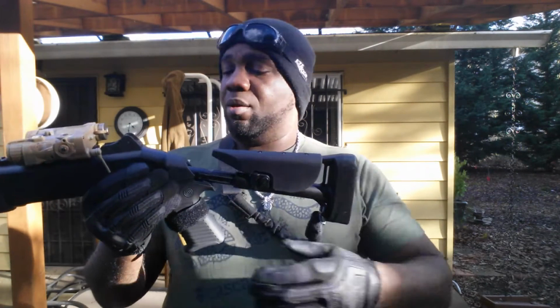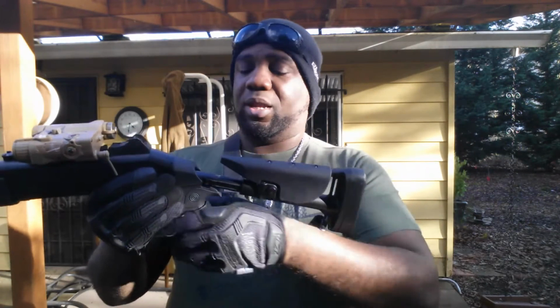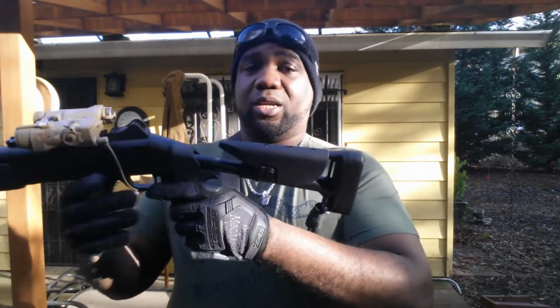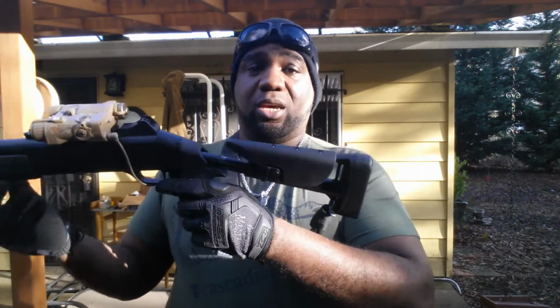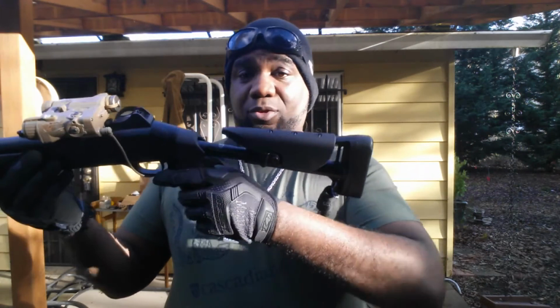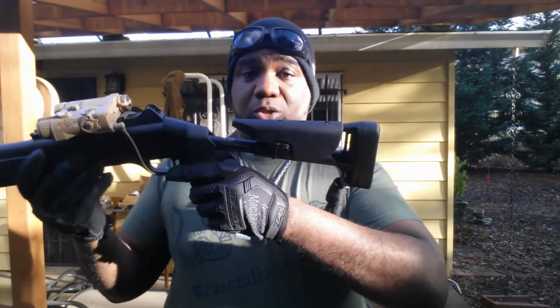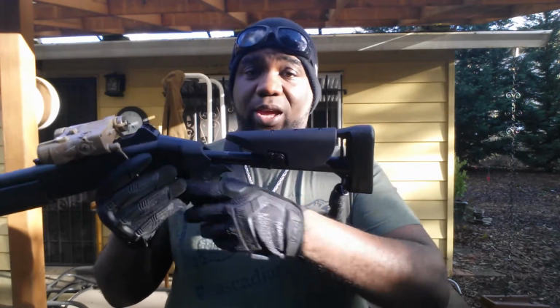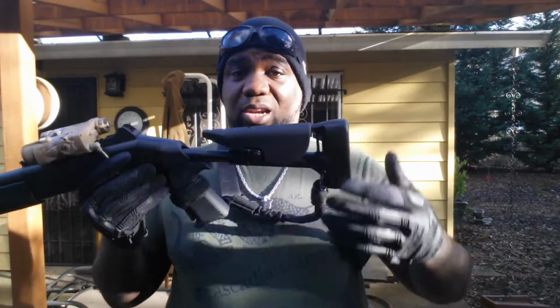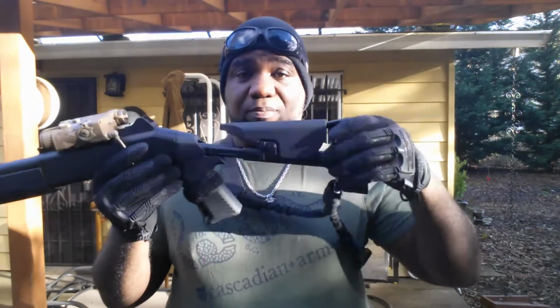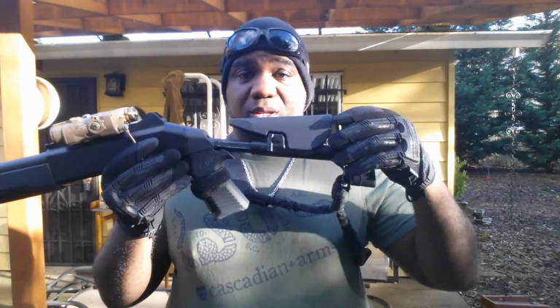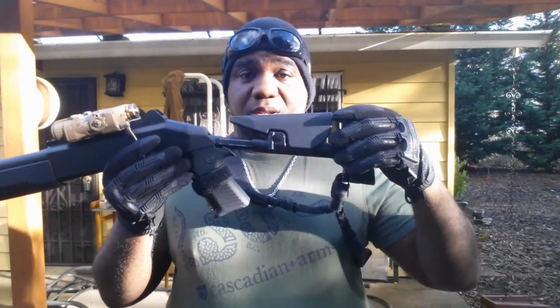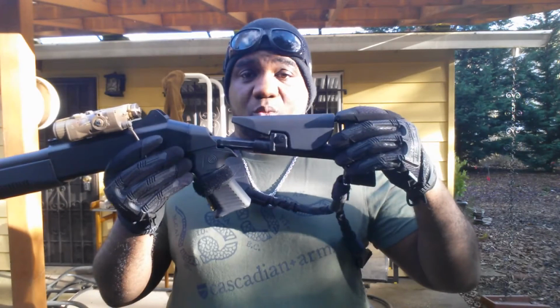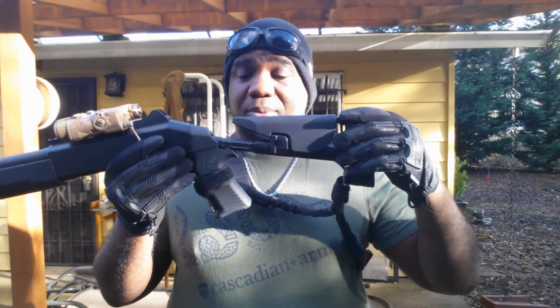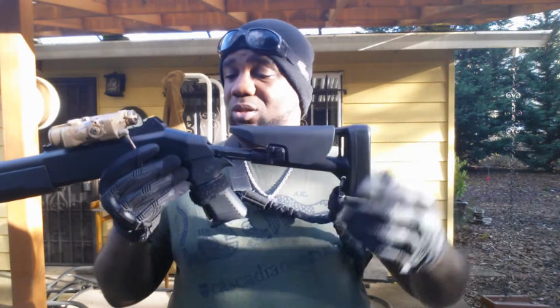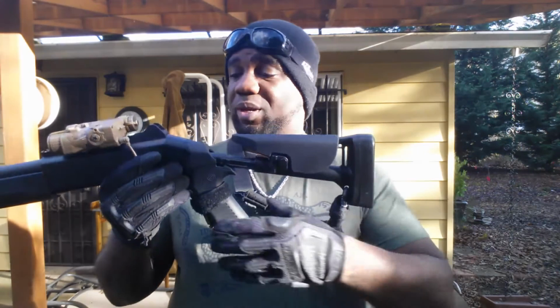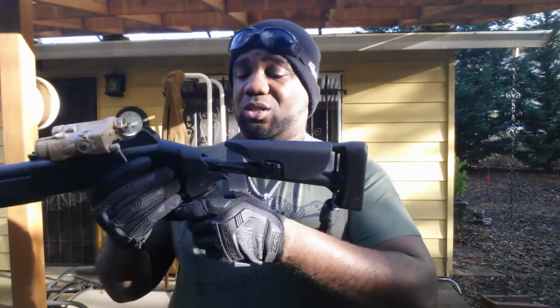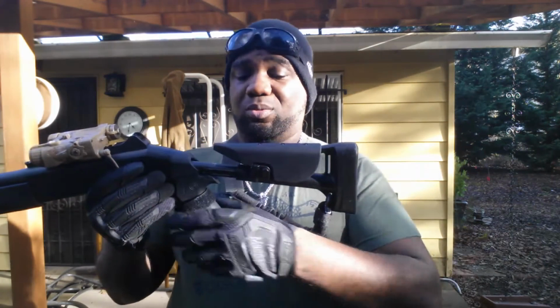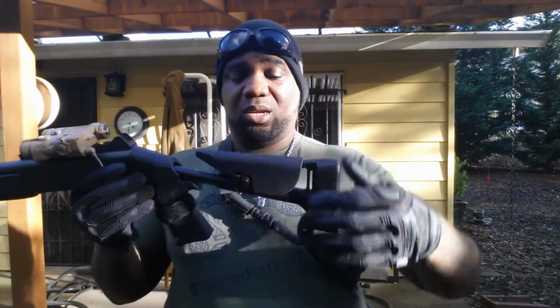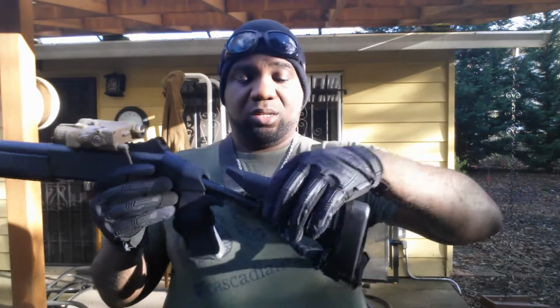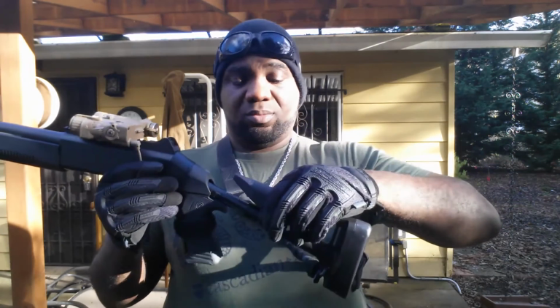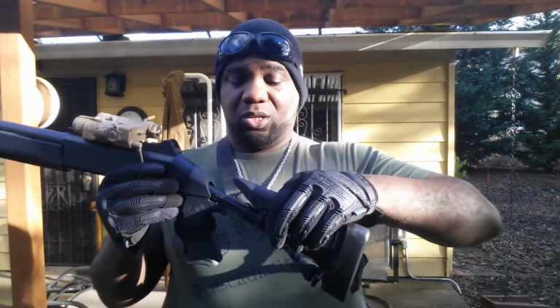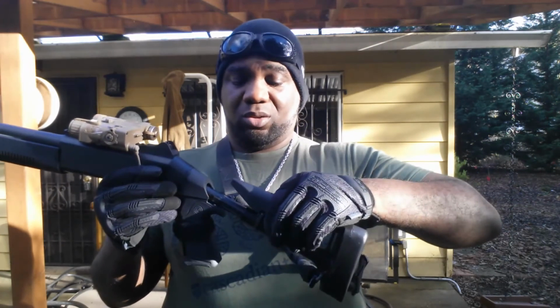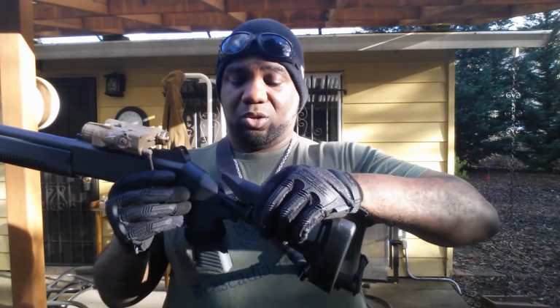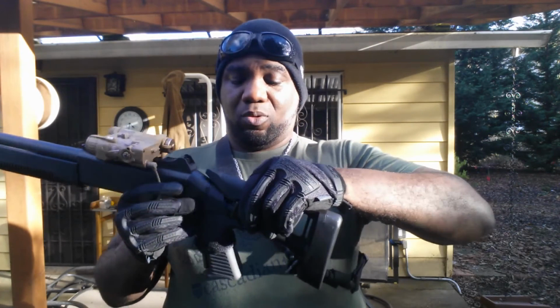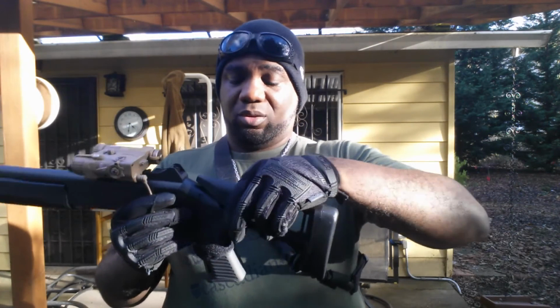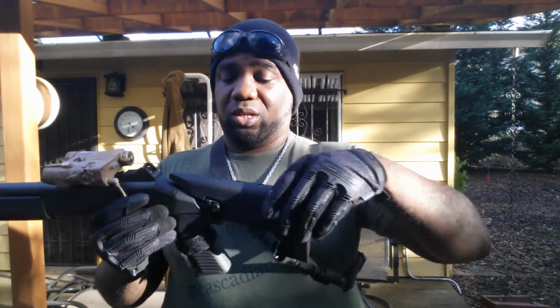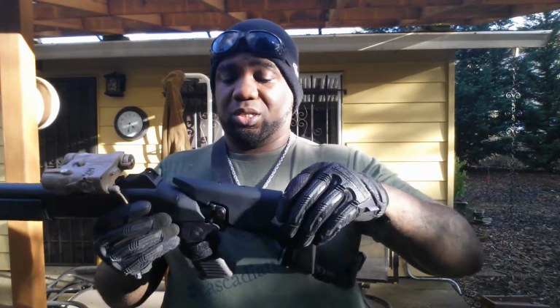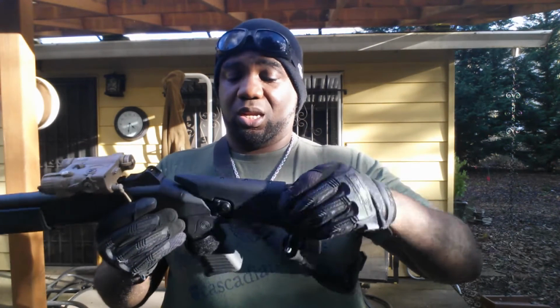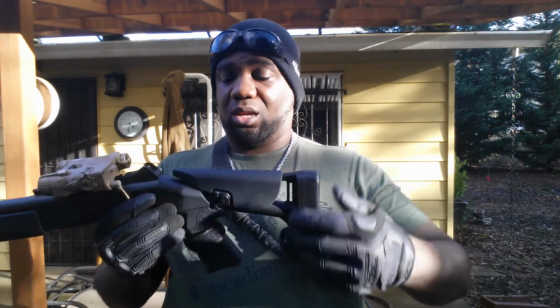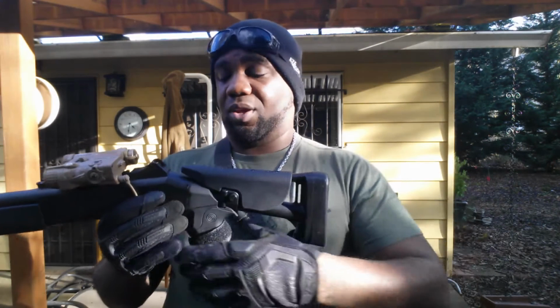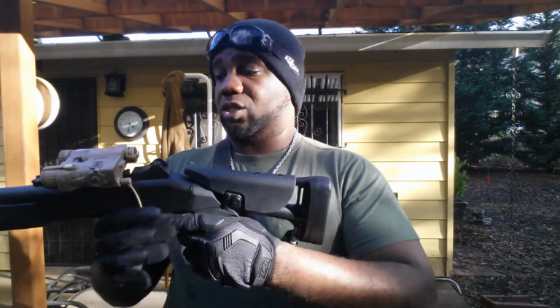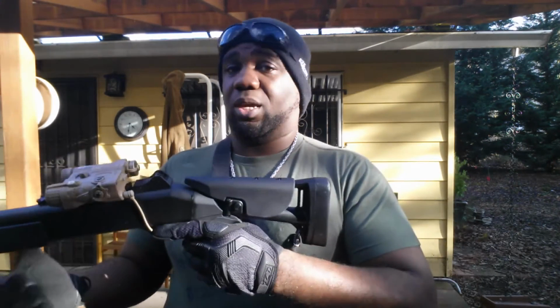But like I said, if you shoot right handed, it wobbles a little bit, so there's no point in really extending it if you ask me.